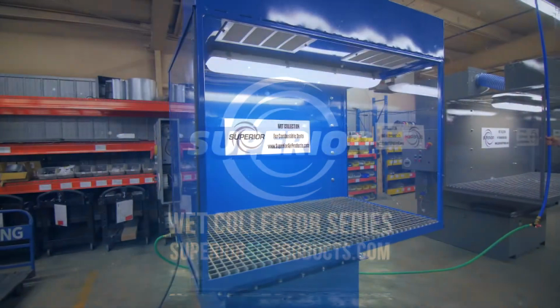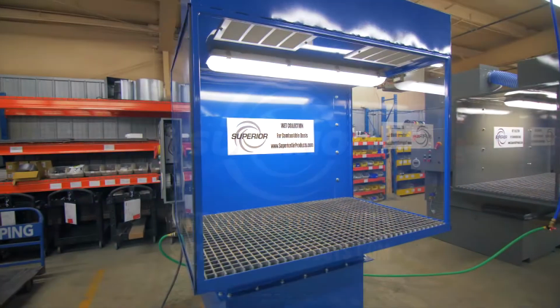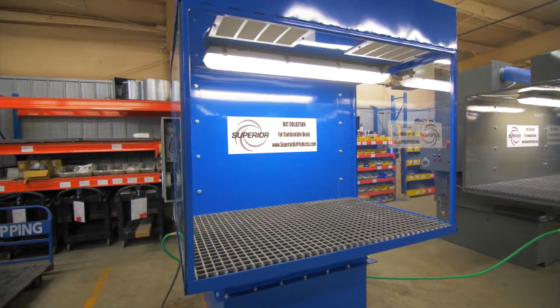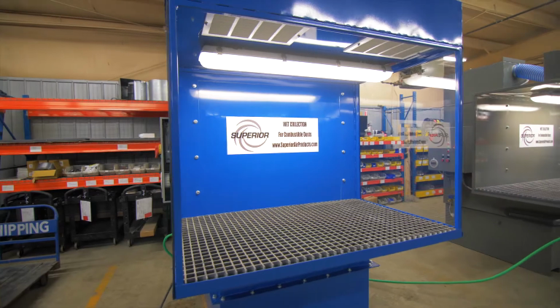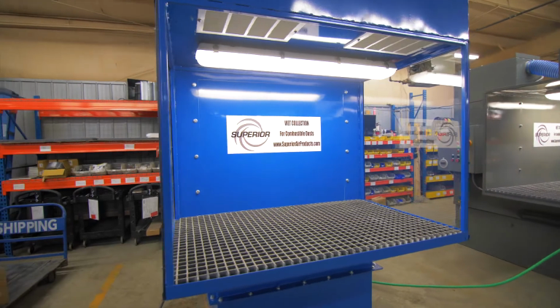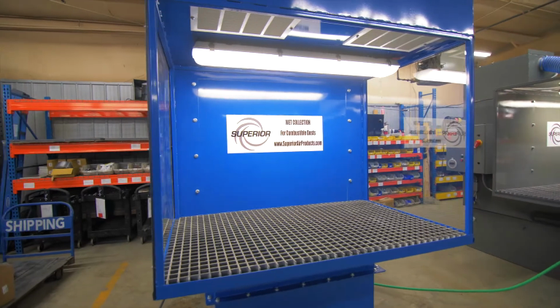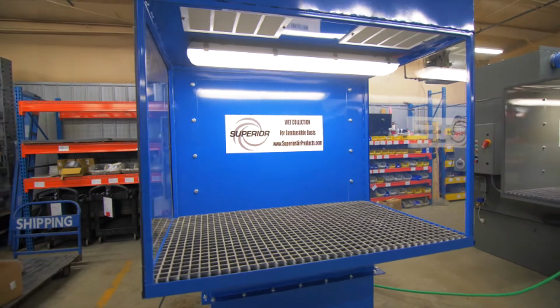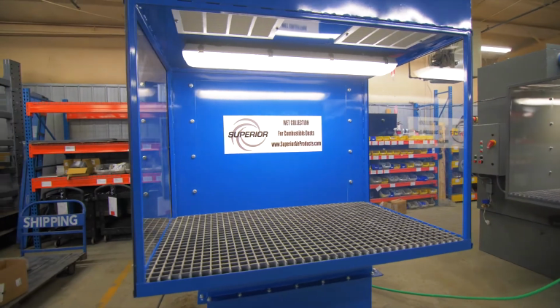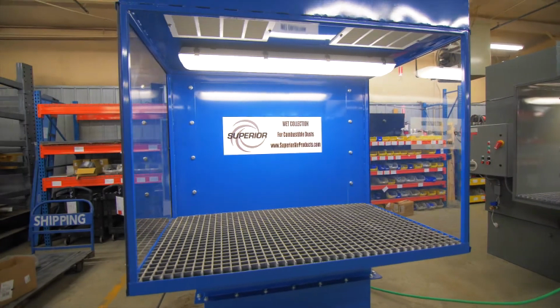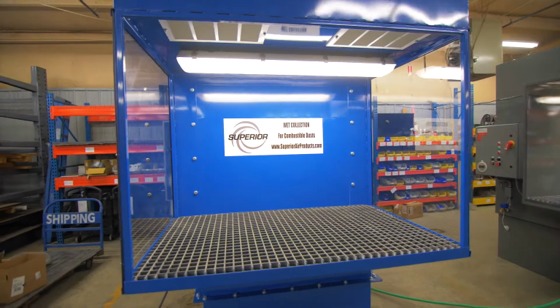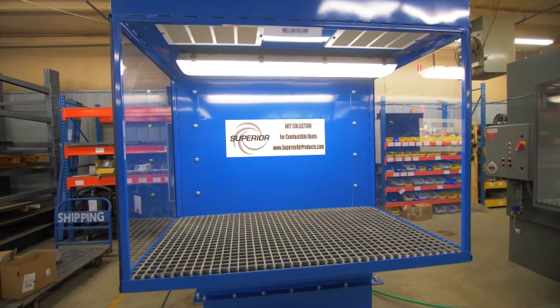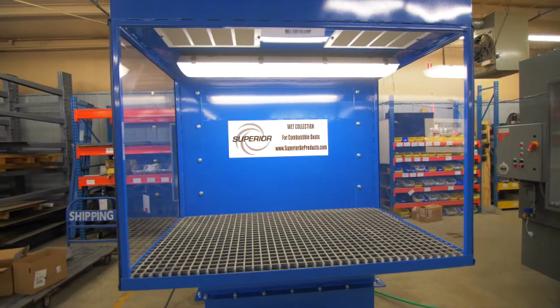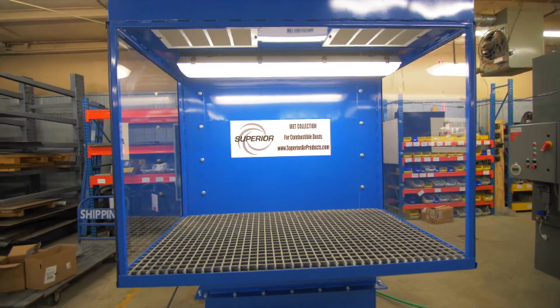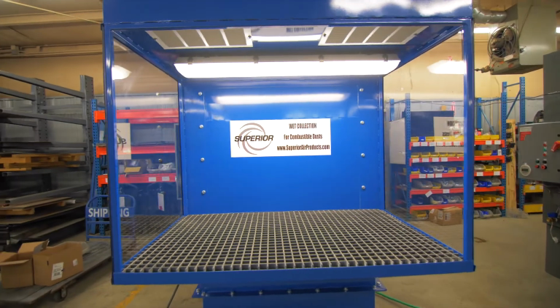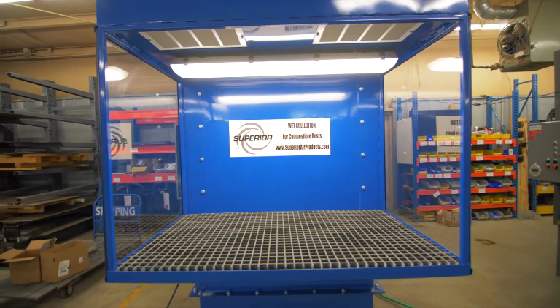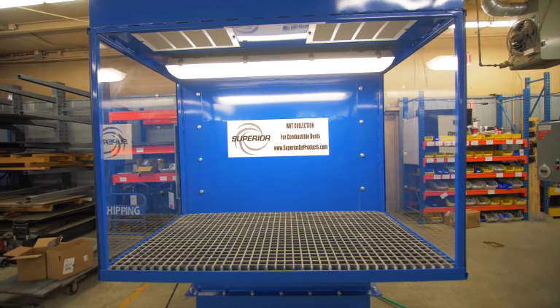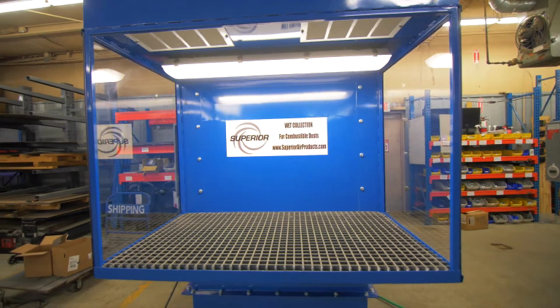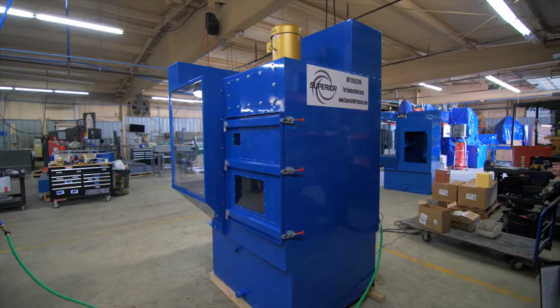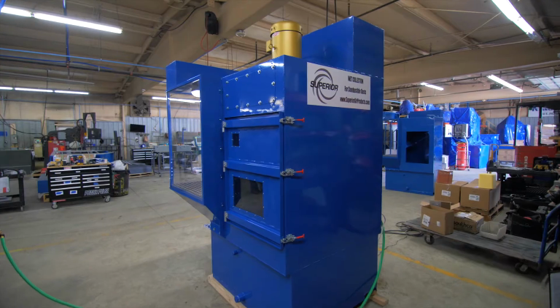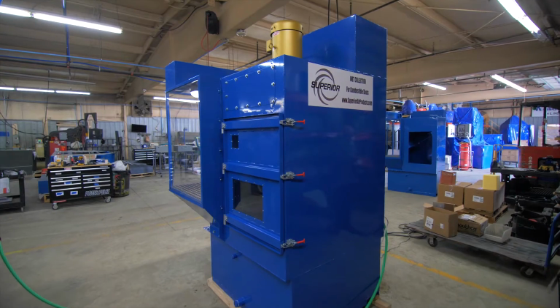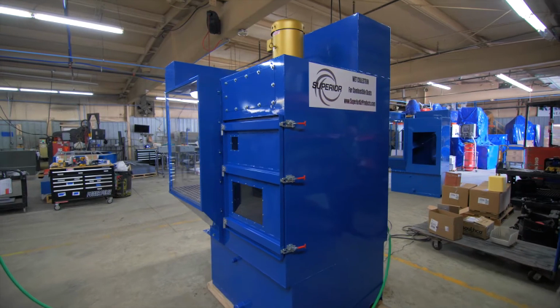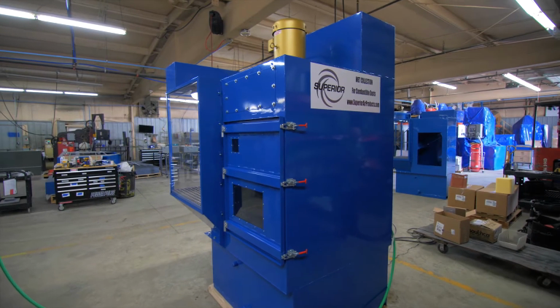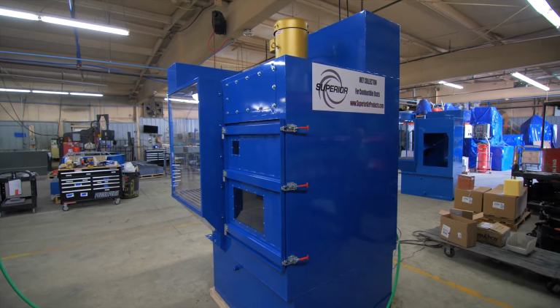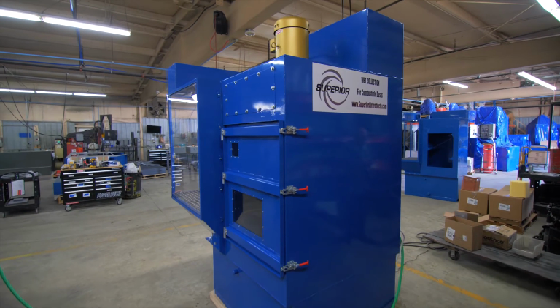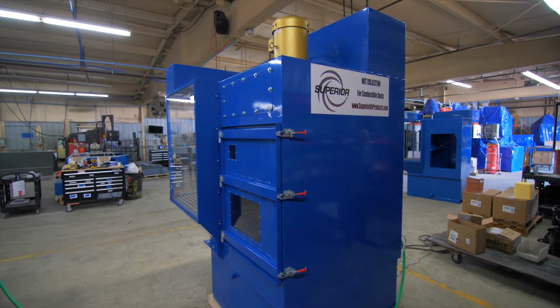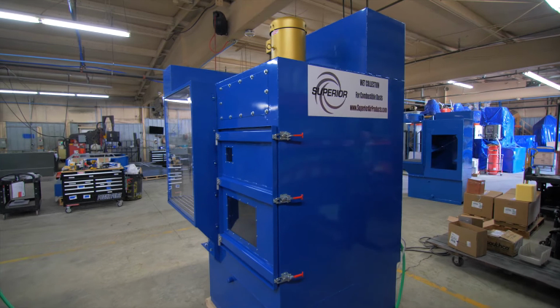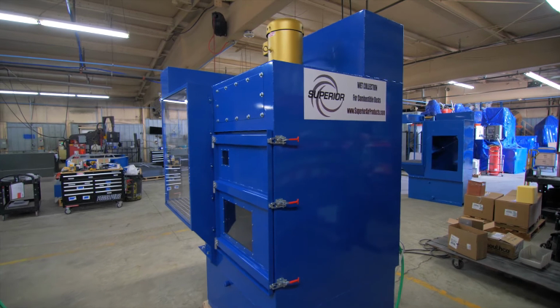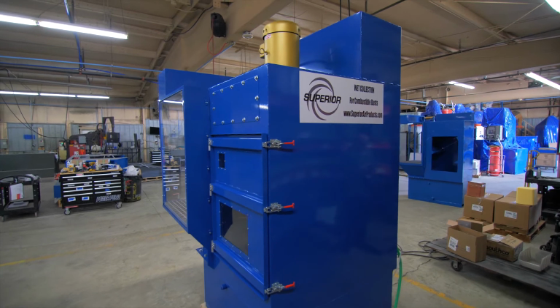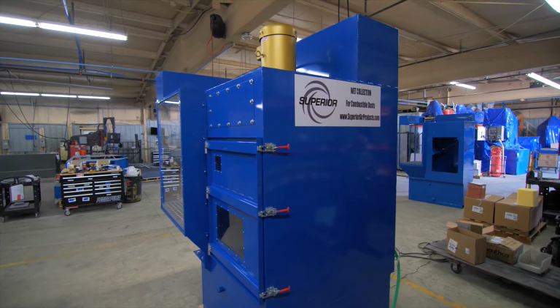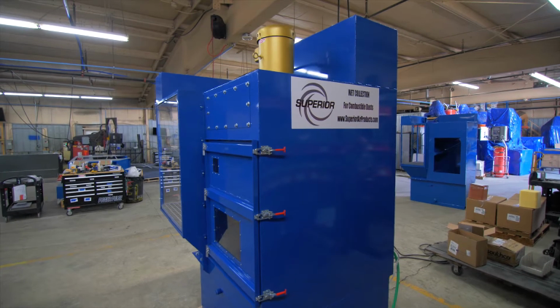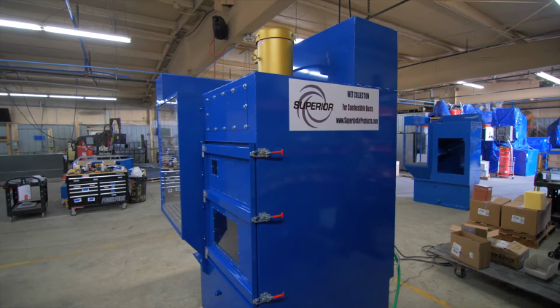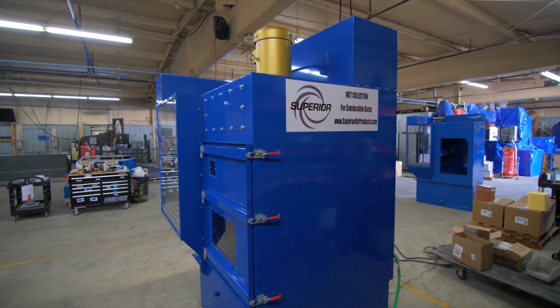Hello everyone, I'm Eric with Superior Air Products, here to introduce you to the new Superior Air Products line of wet downdraft tables.